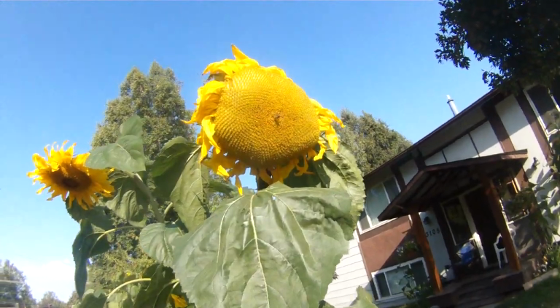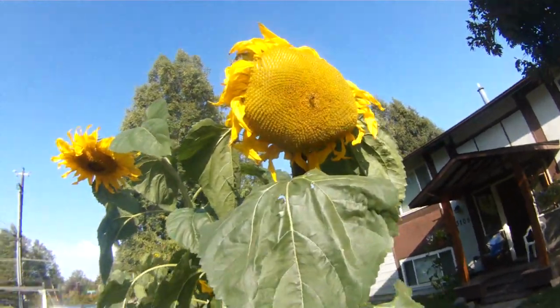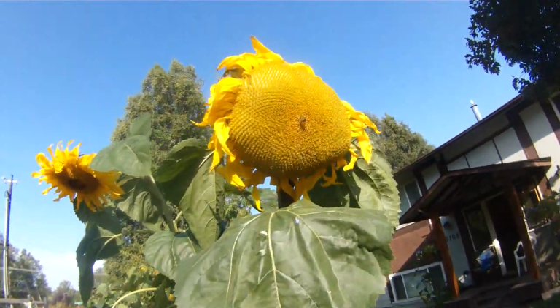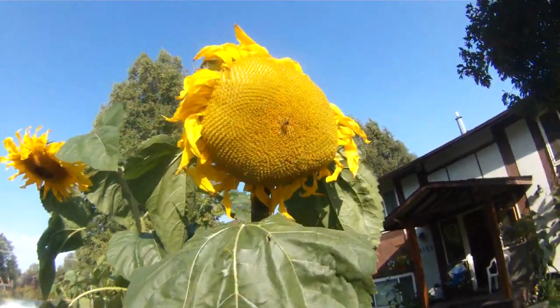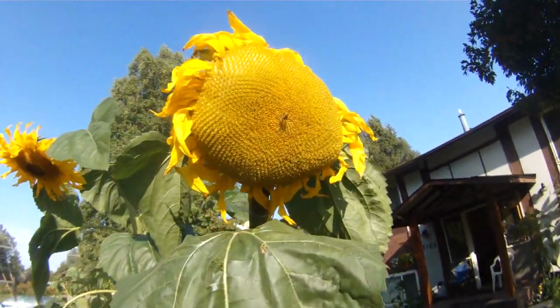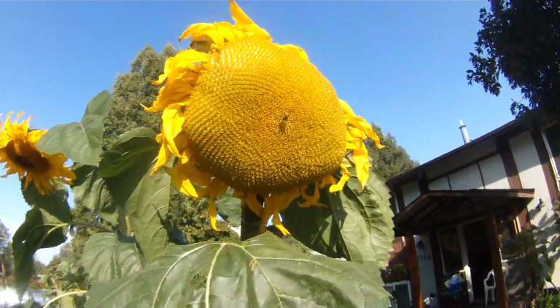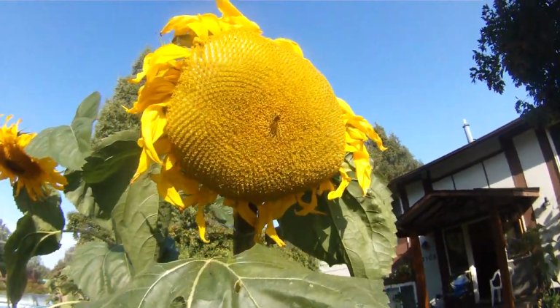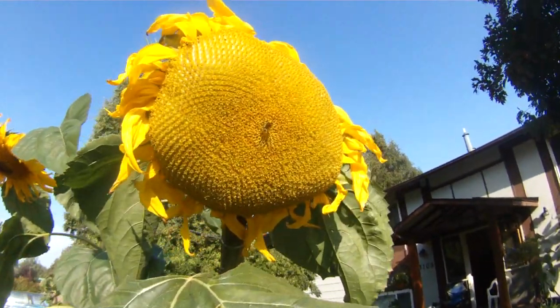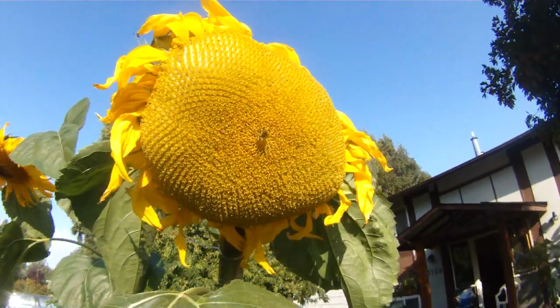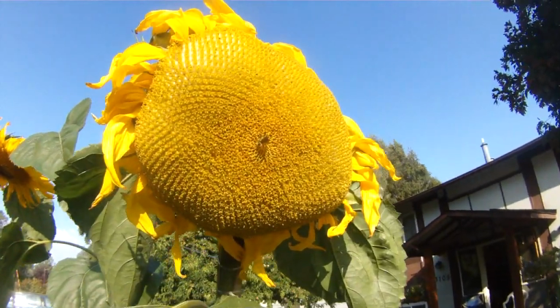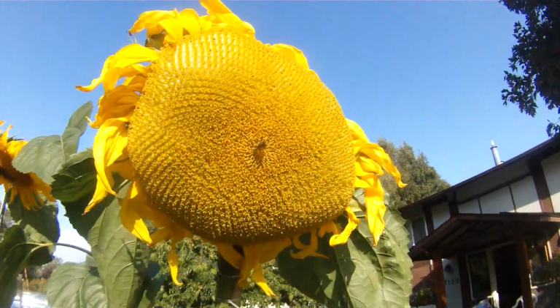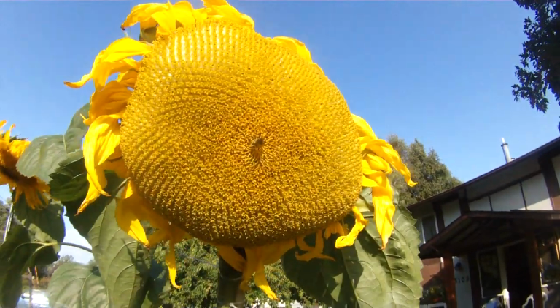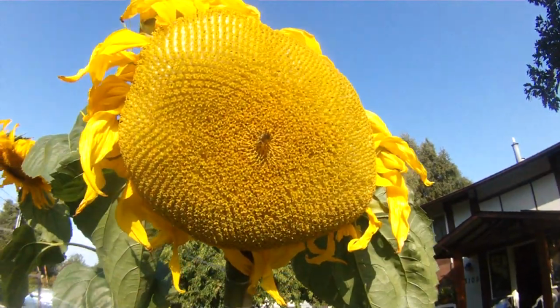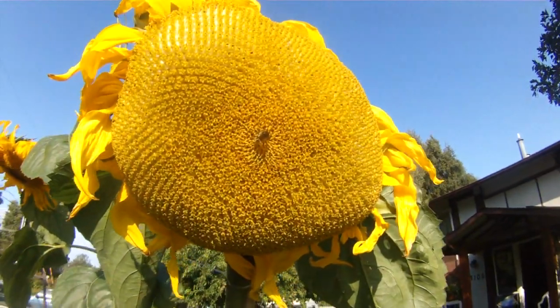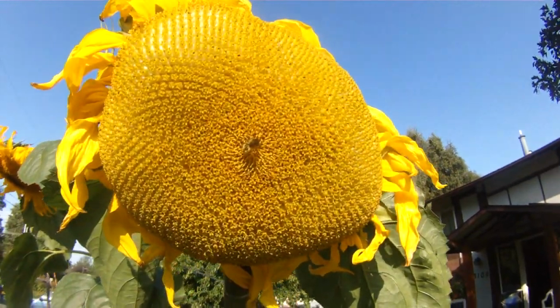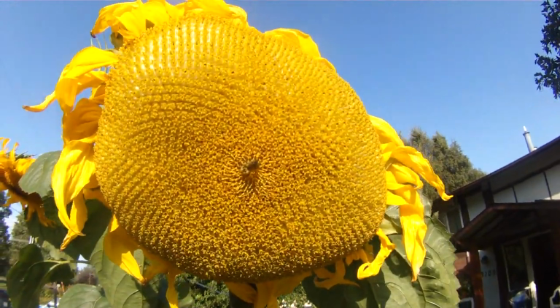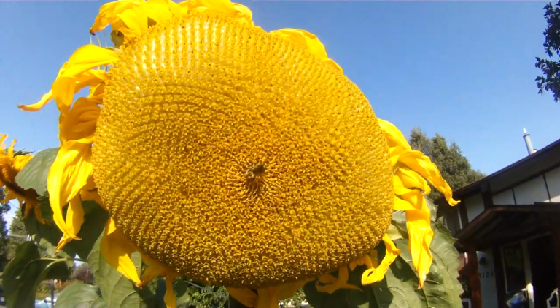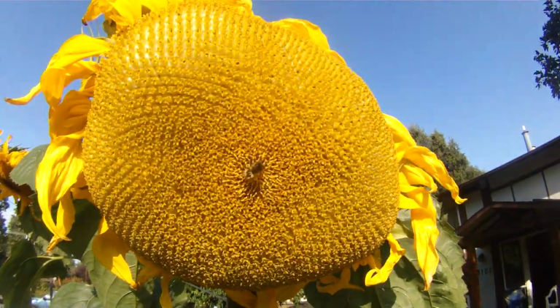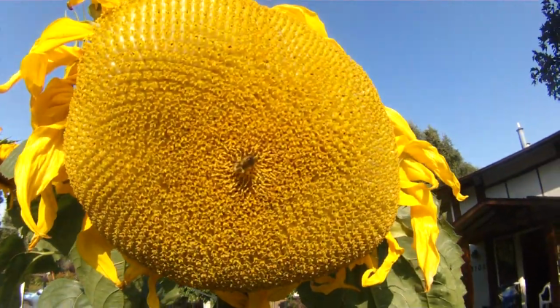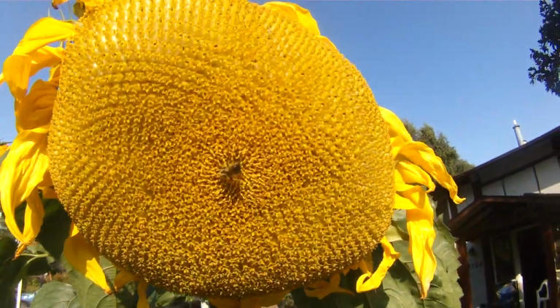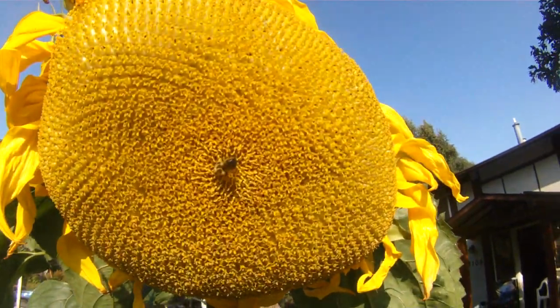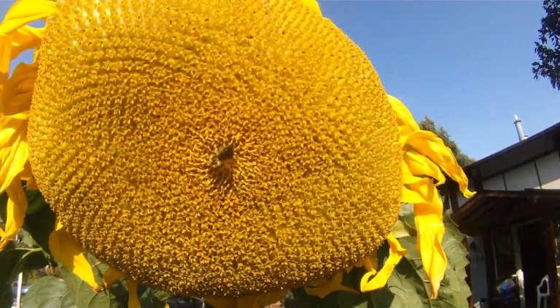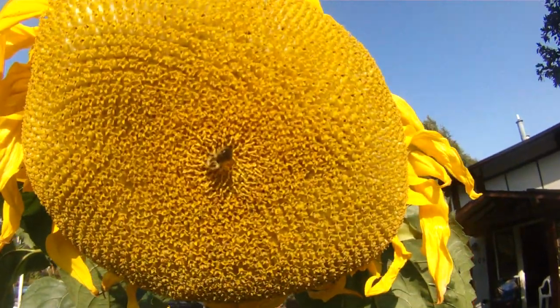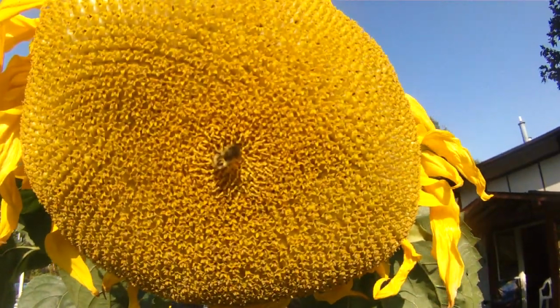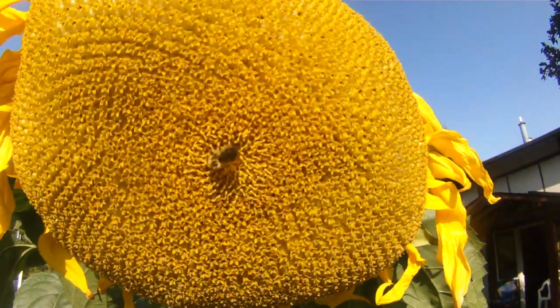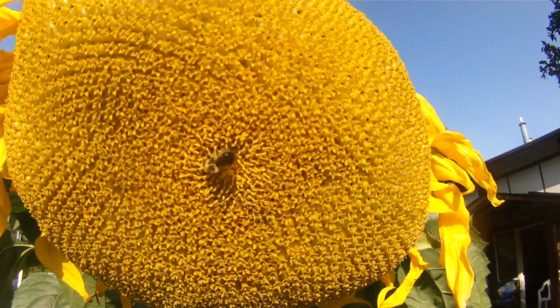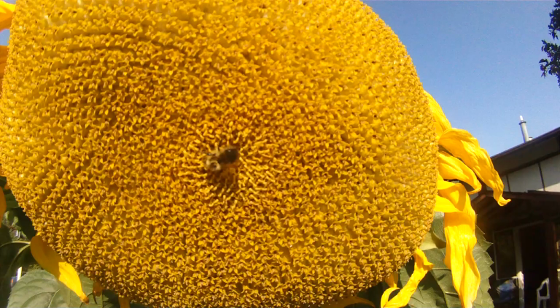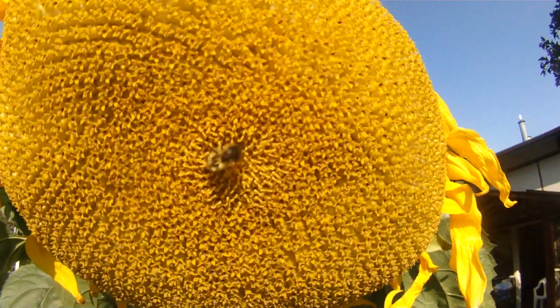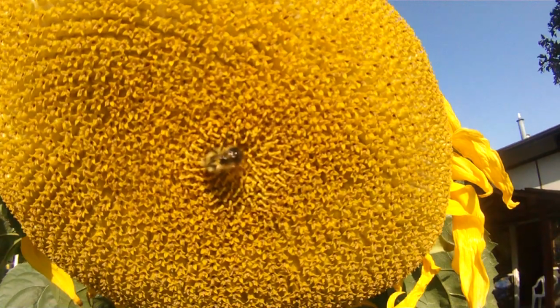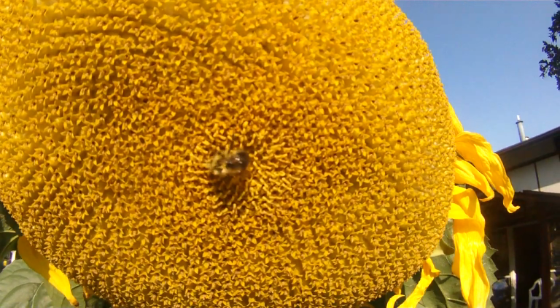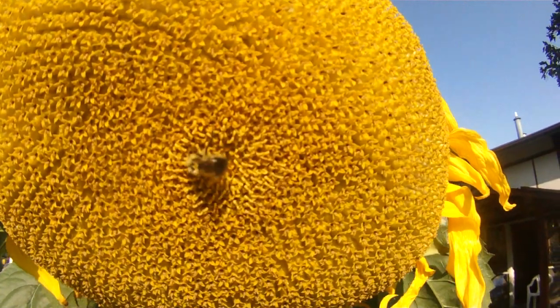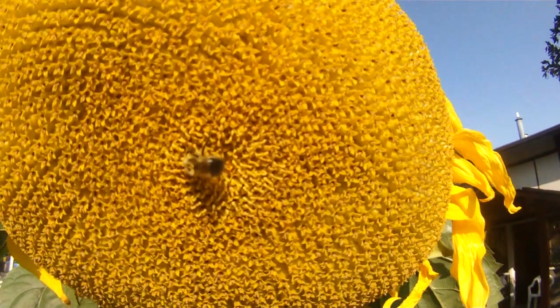There's a hard worker right there. He's from a neighboring hive.